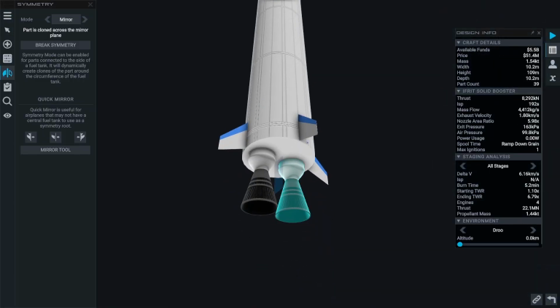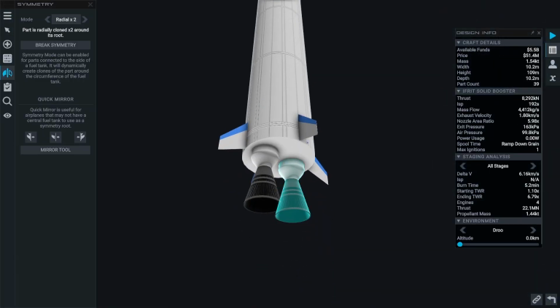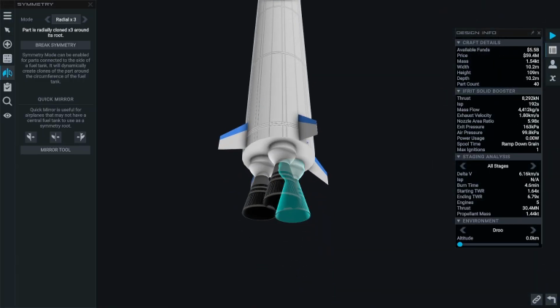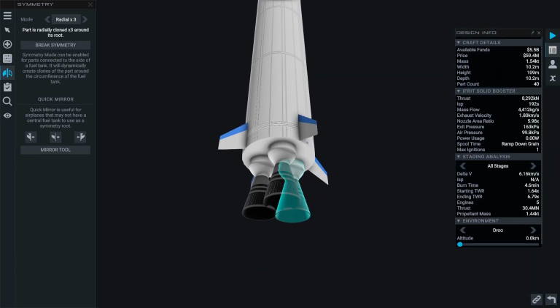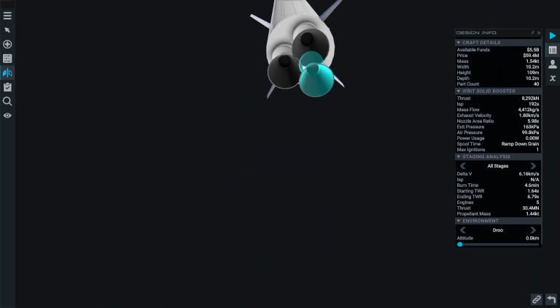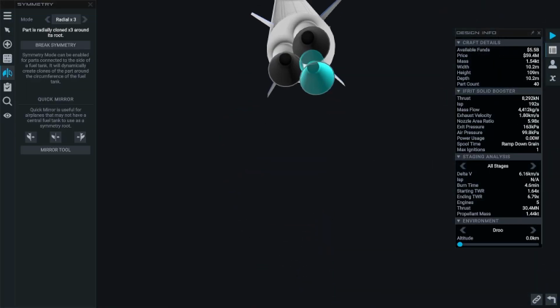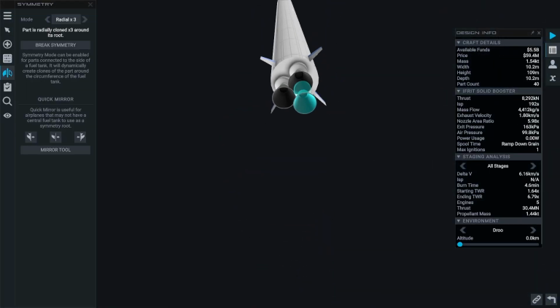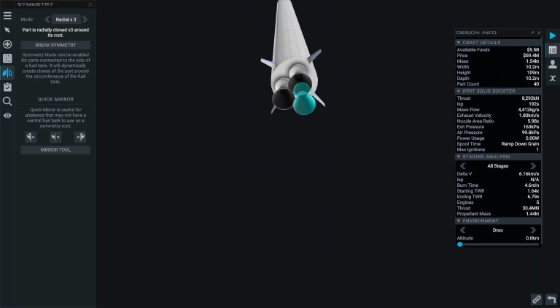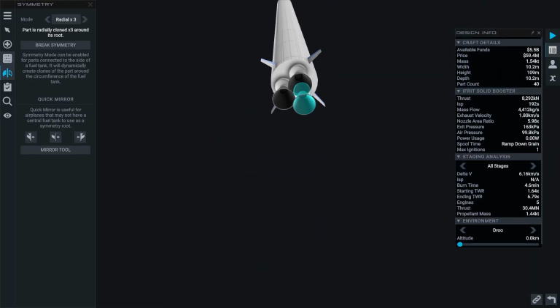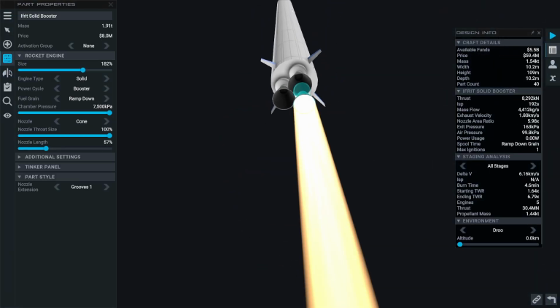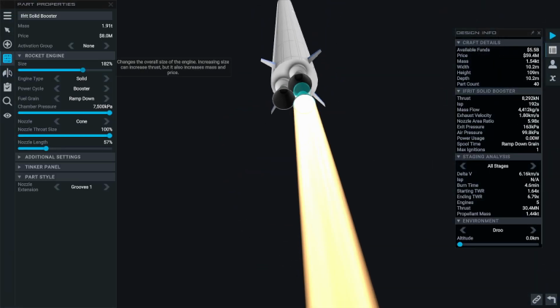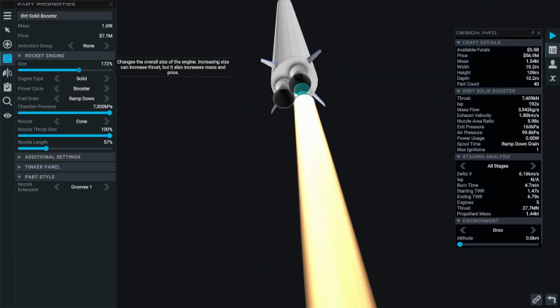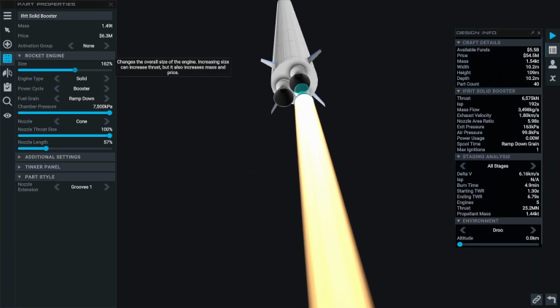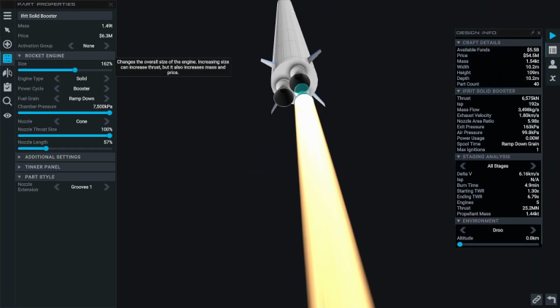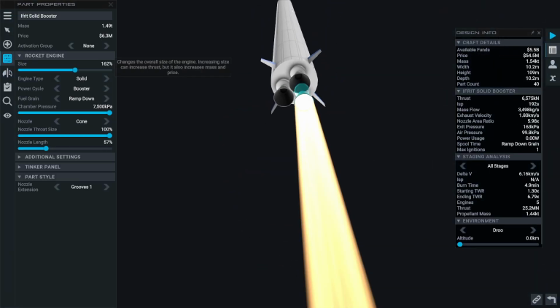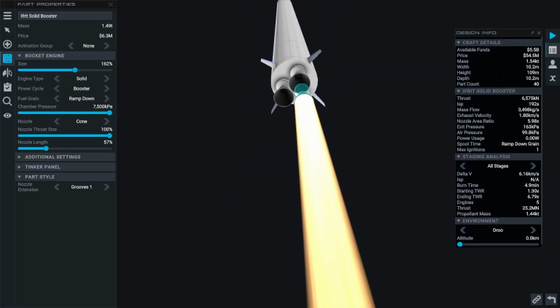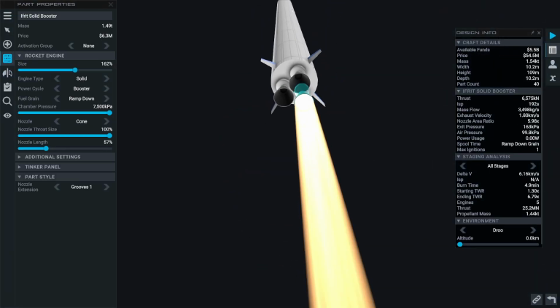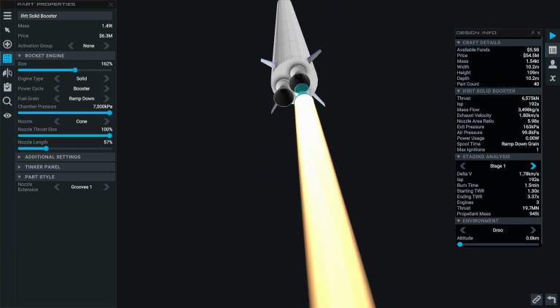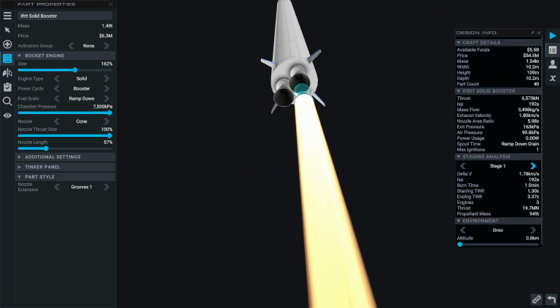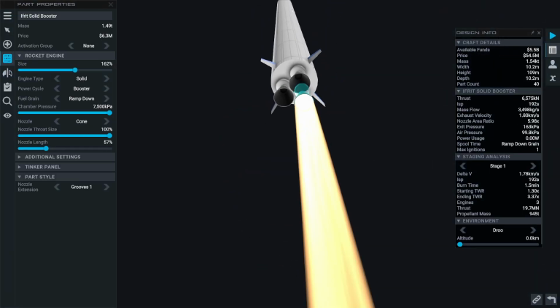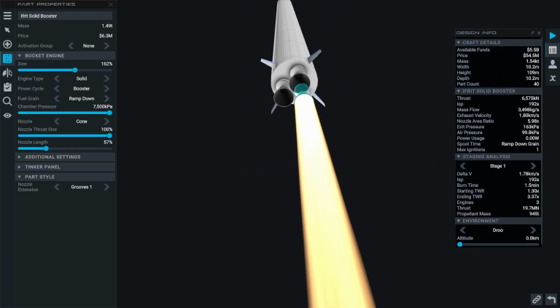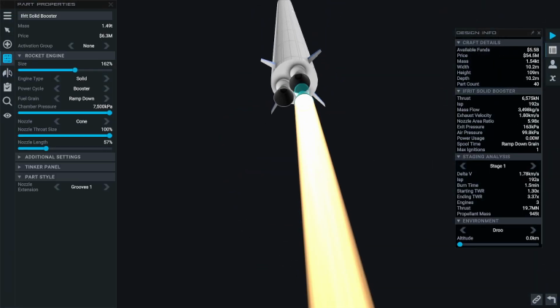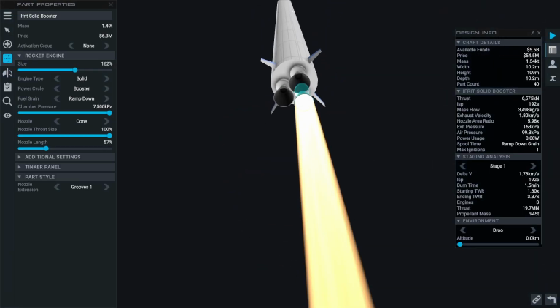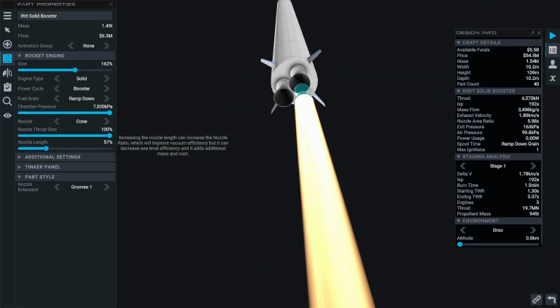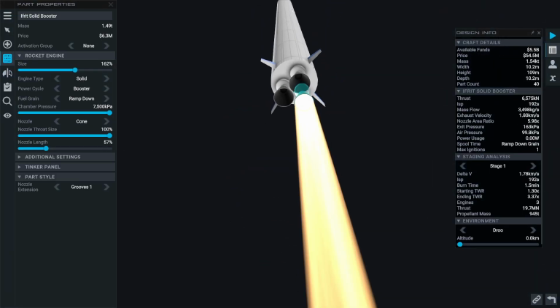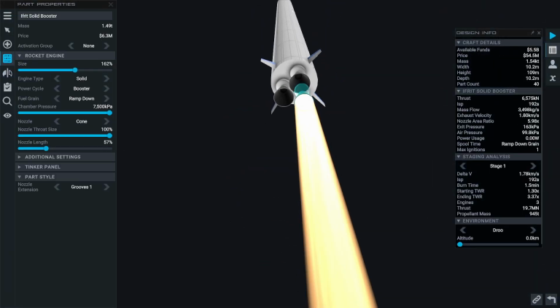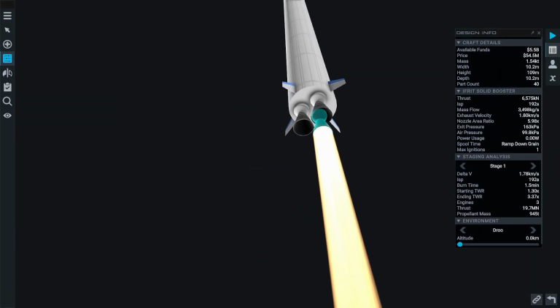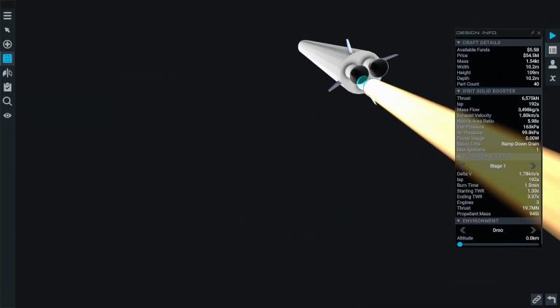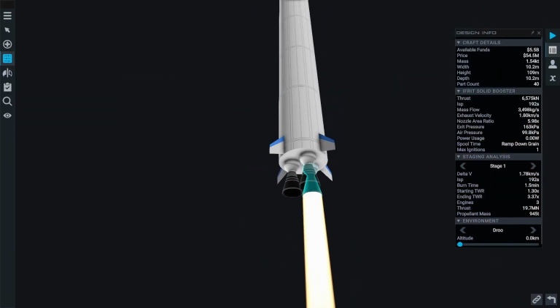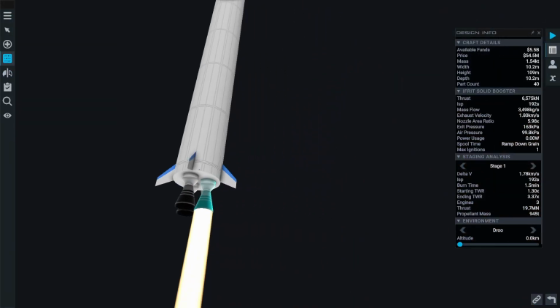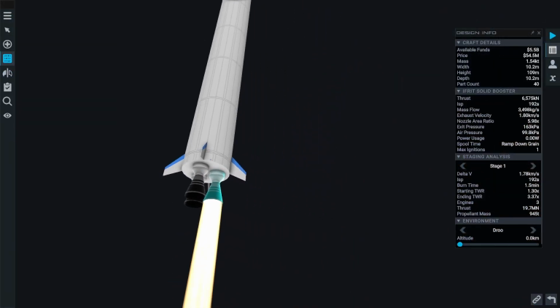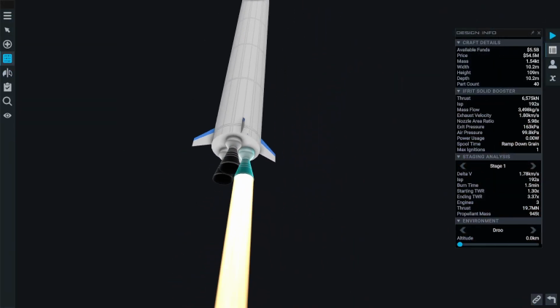Fix number two. Let's adjust the engine properties again to give it more thrust.